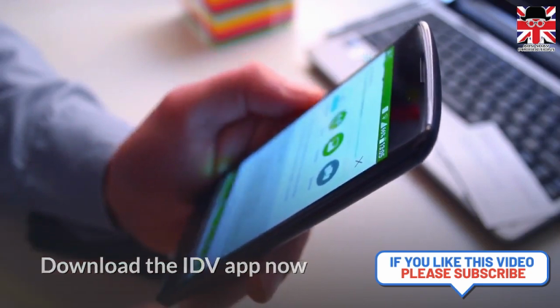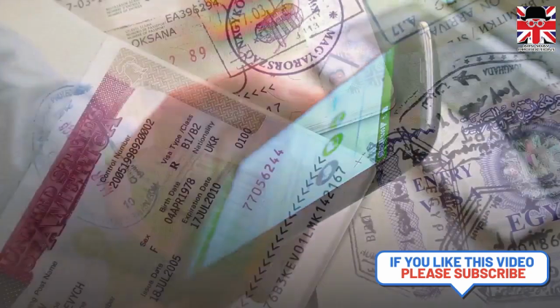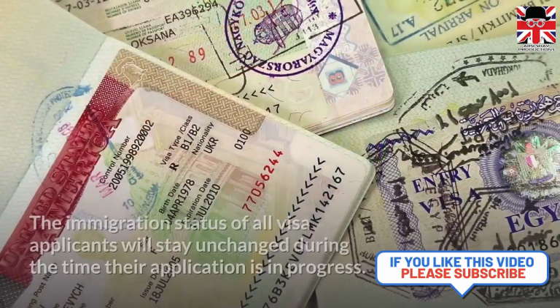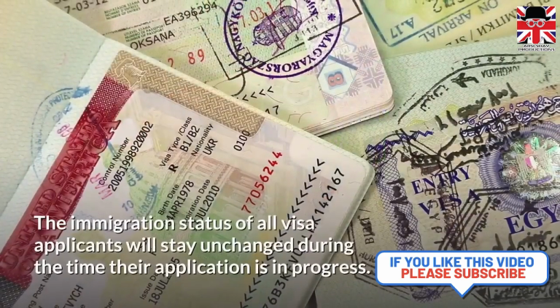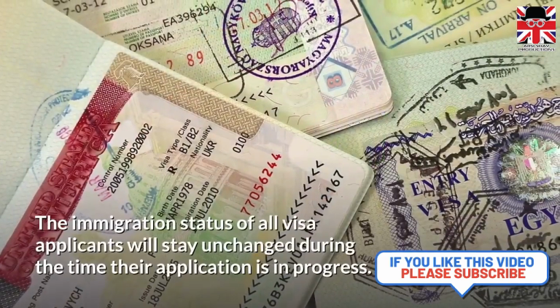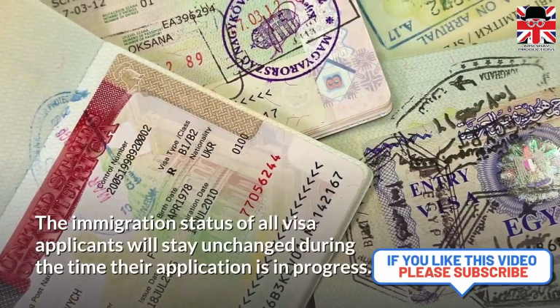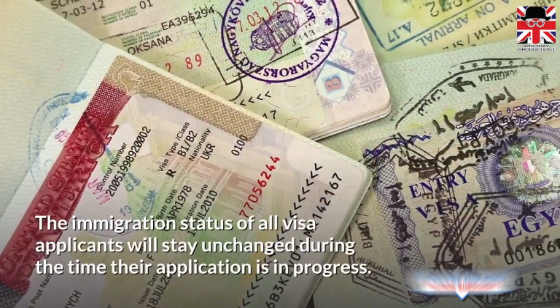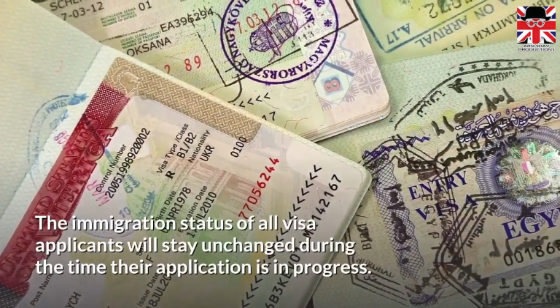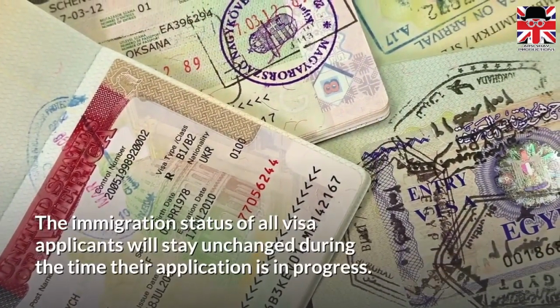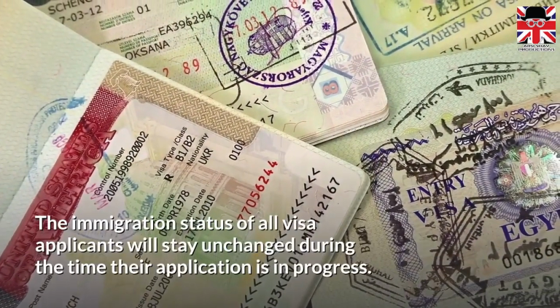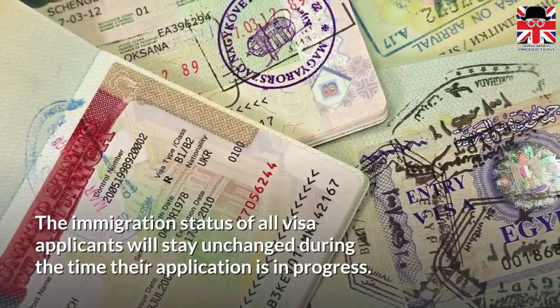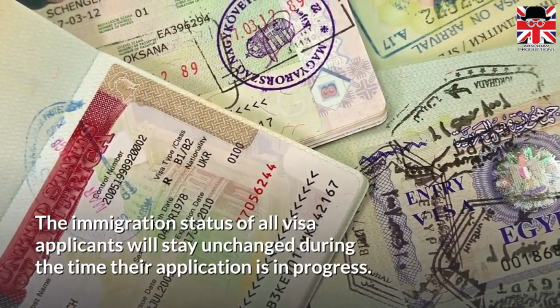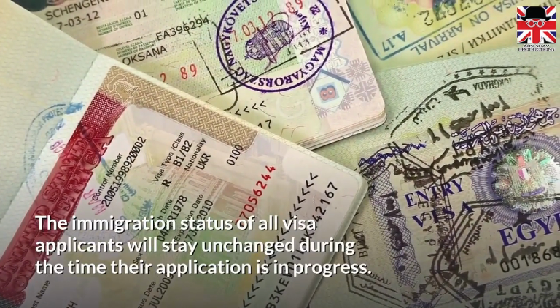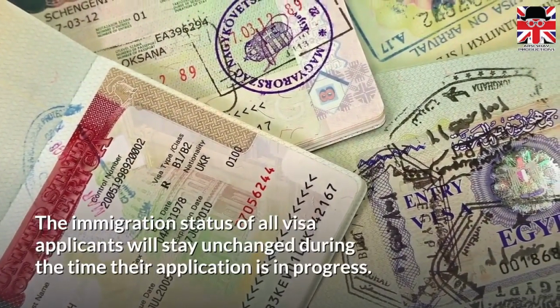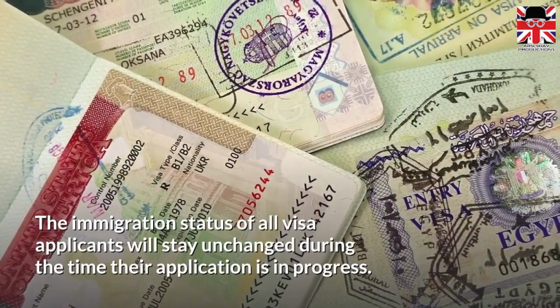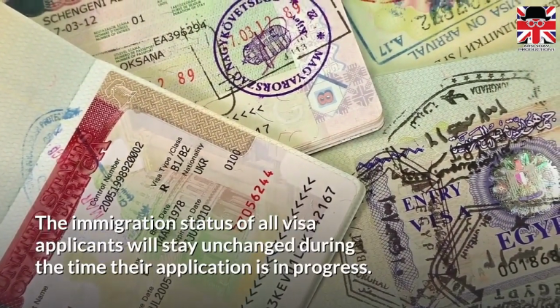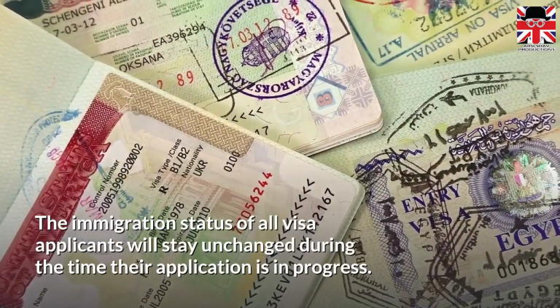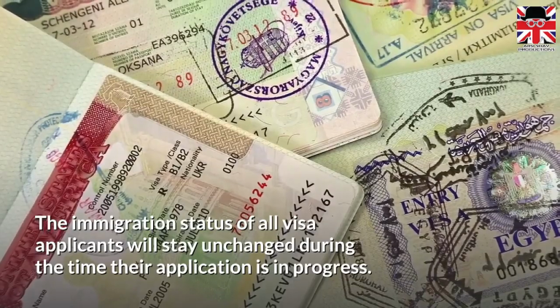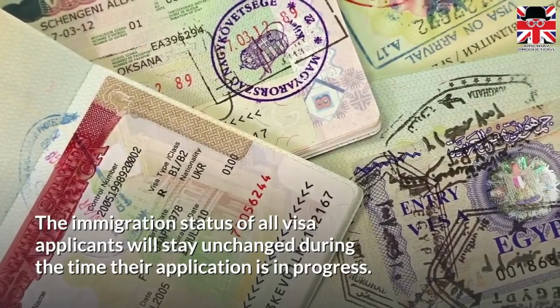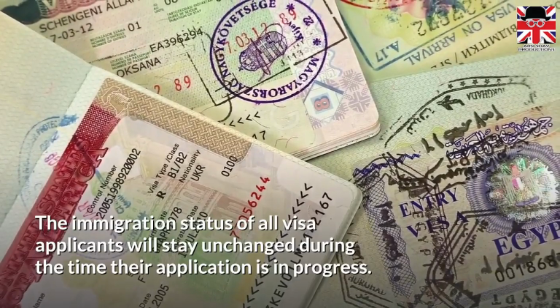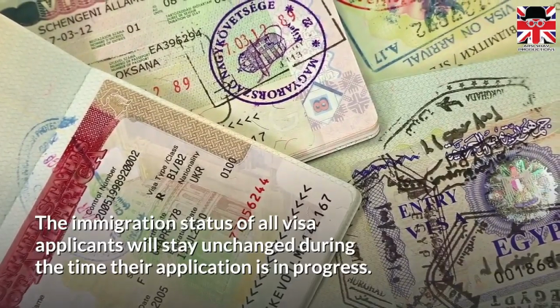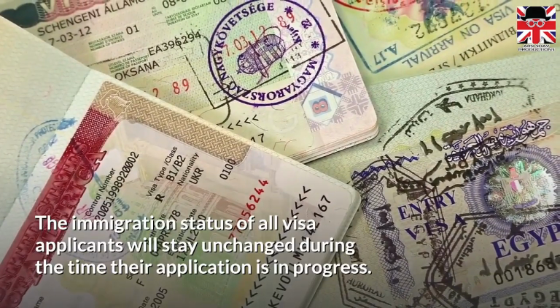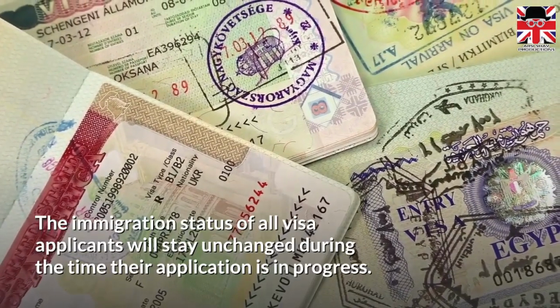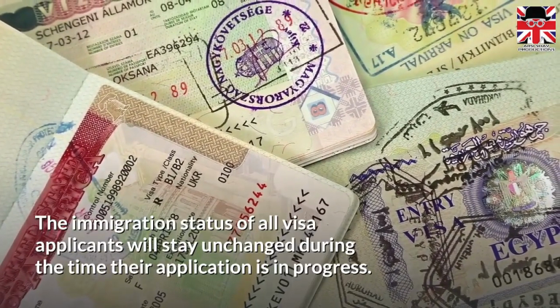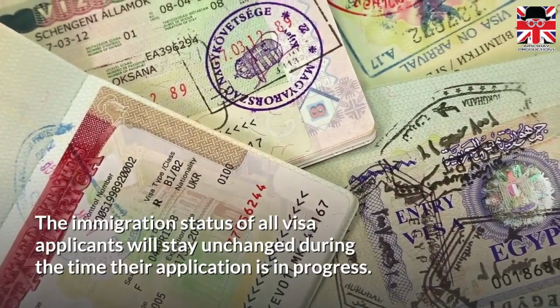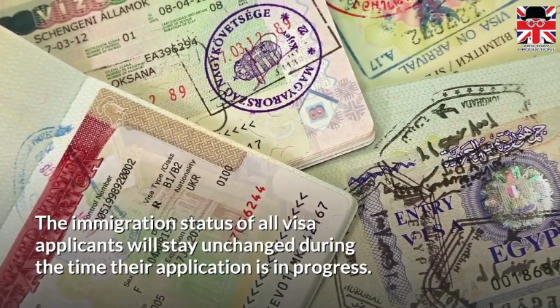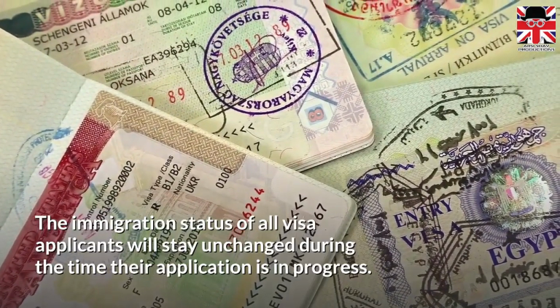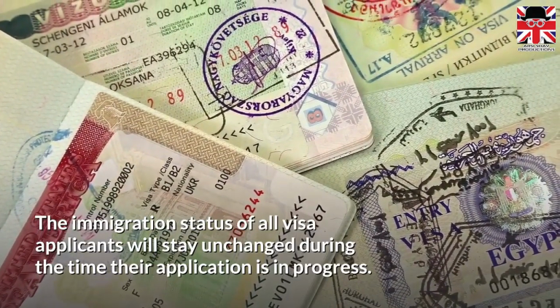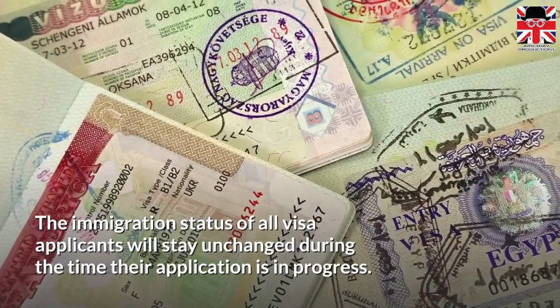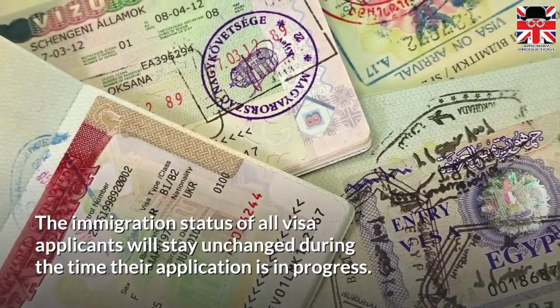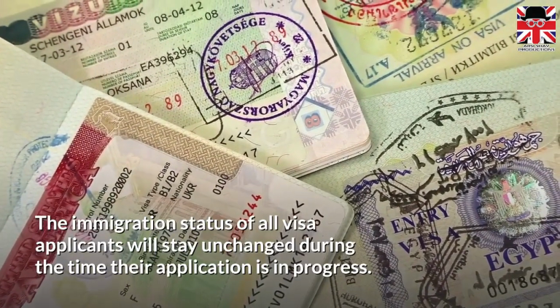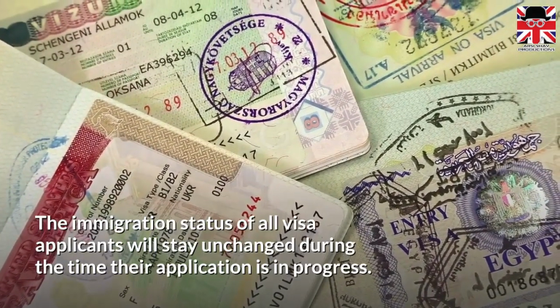The immigration status of all visa applicants will stay unchanged during the time their application is in progress.